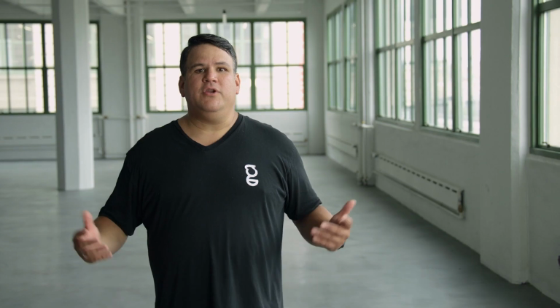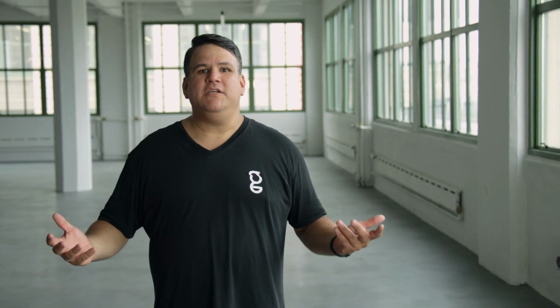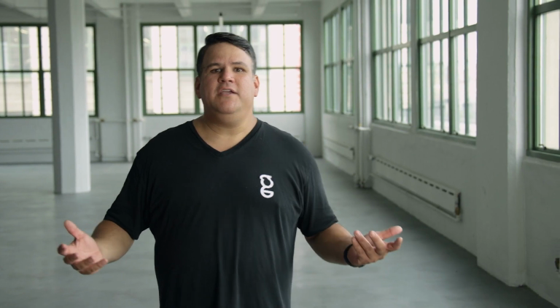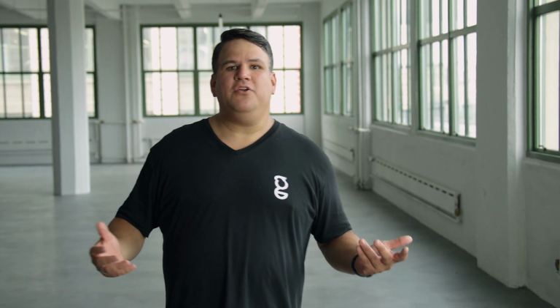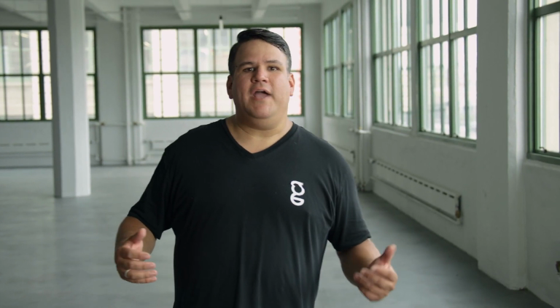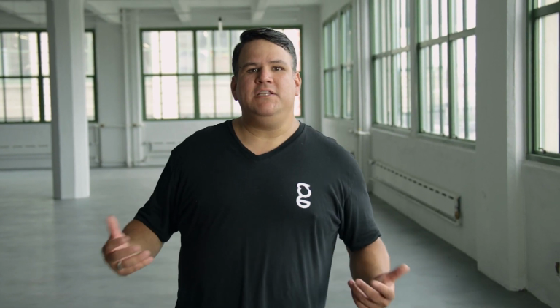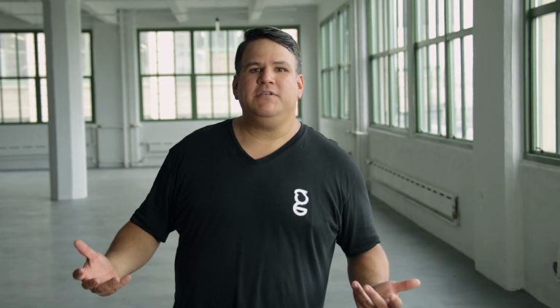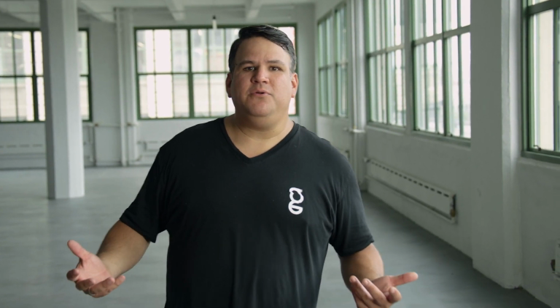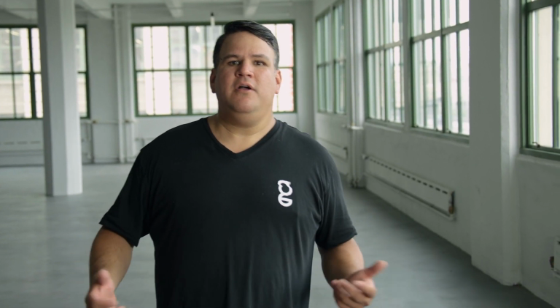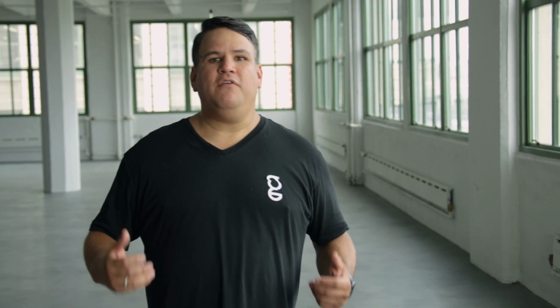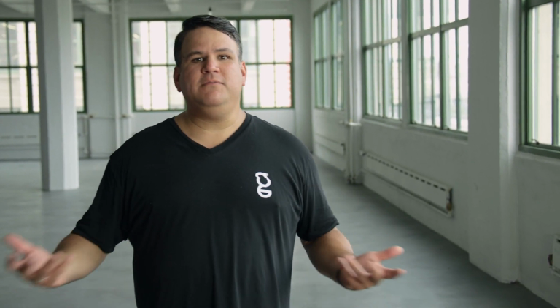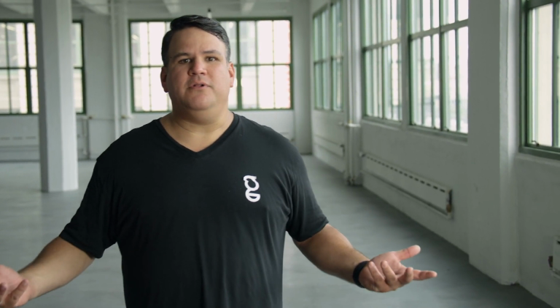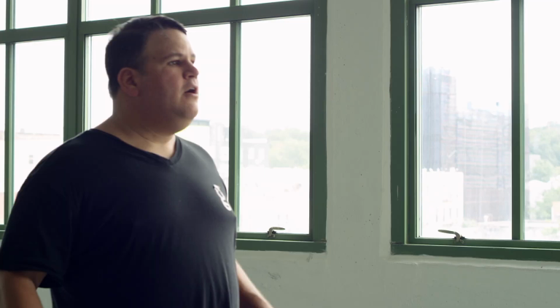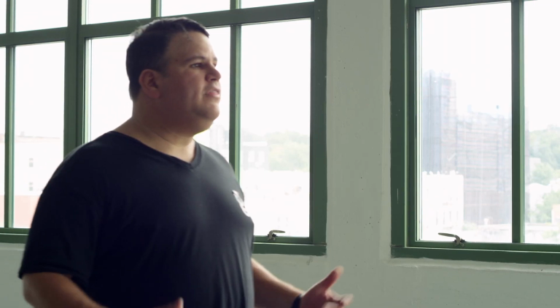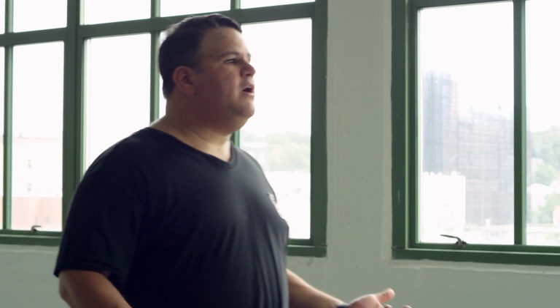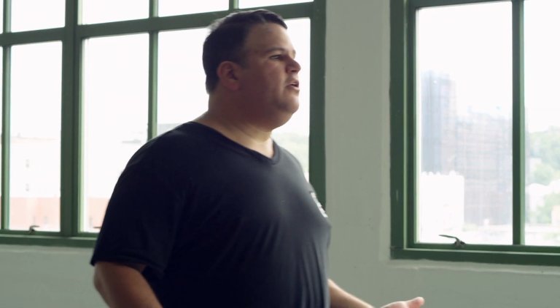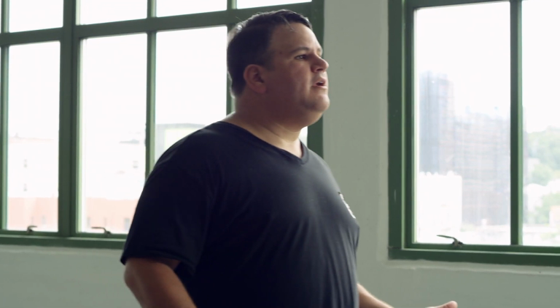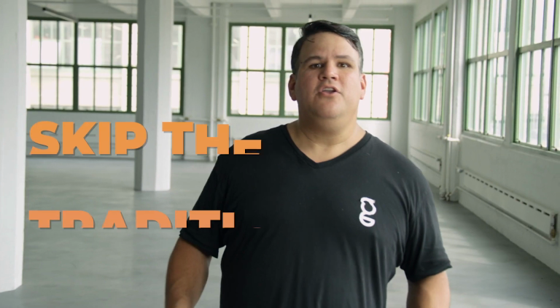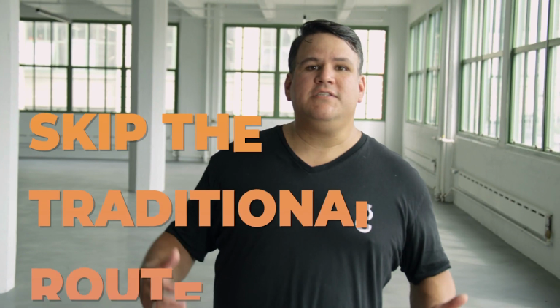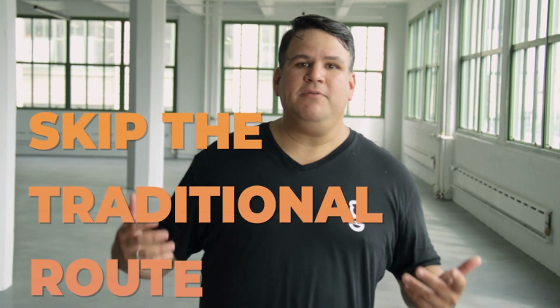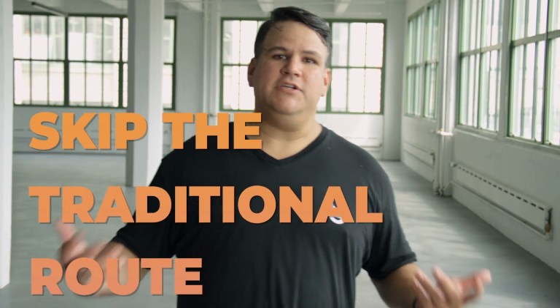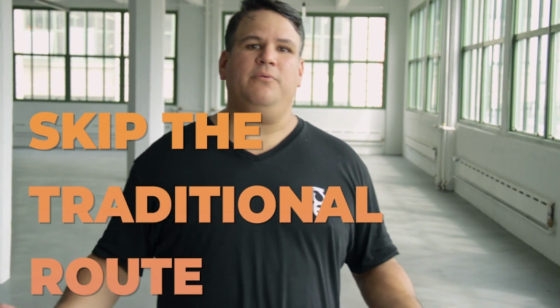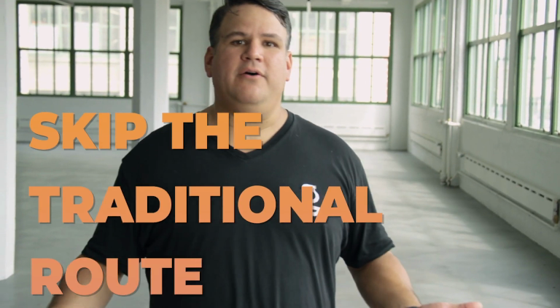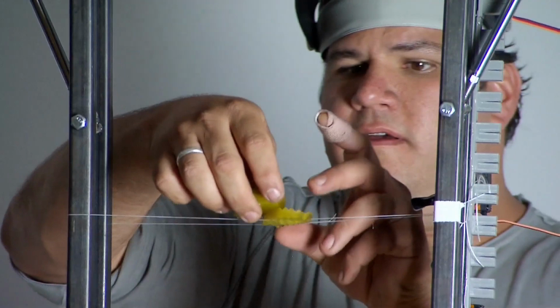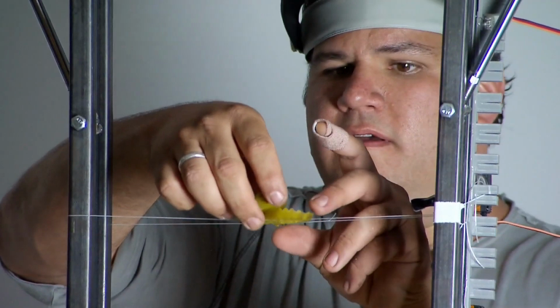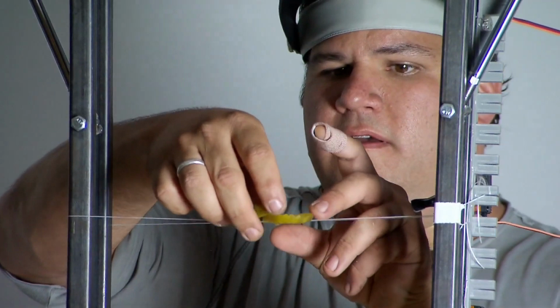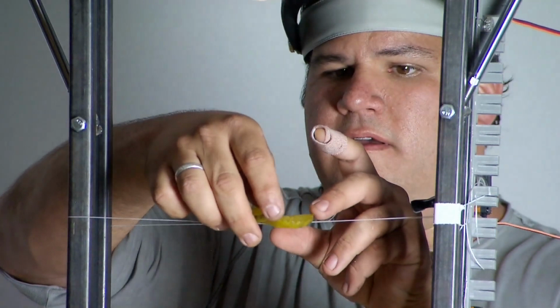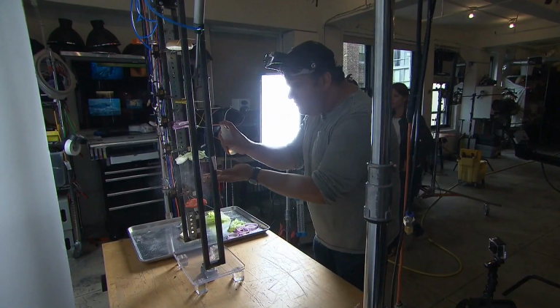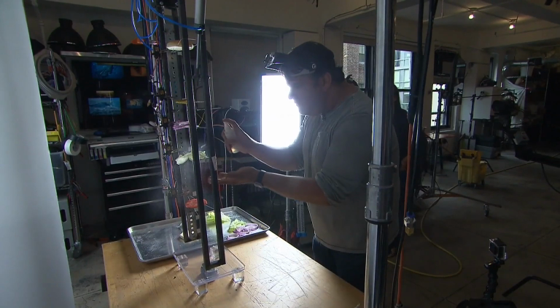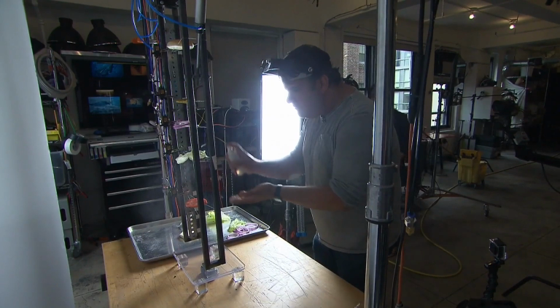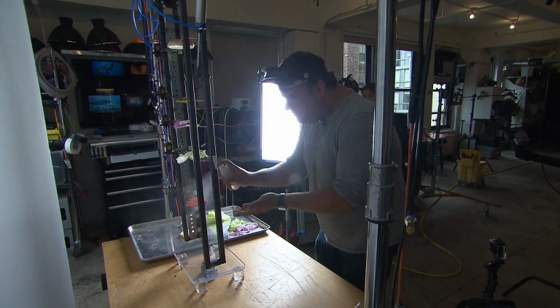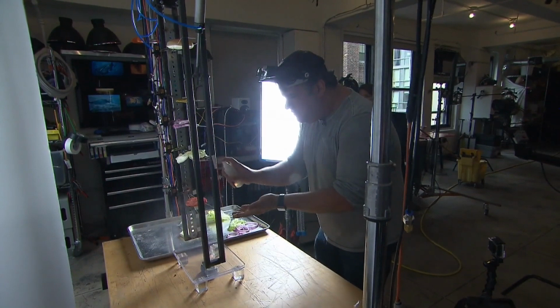Traditionally, you either go to engineering school or film school. With The Garage Learning, you could skip the traditional route and learn by doing and getting your hands dirty.